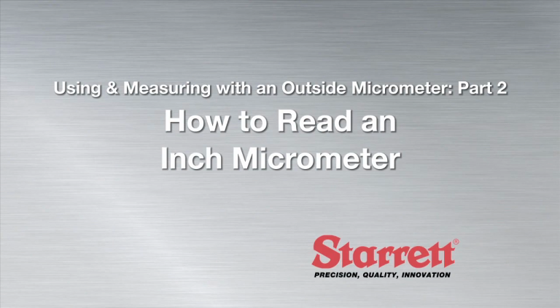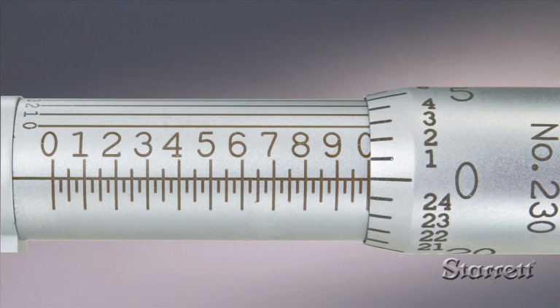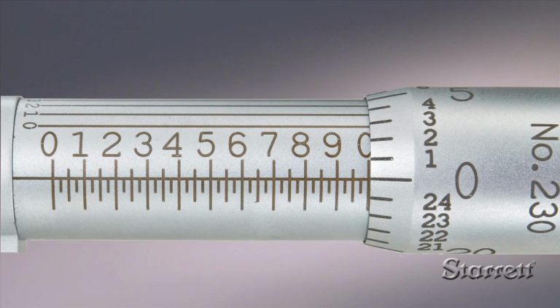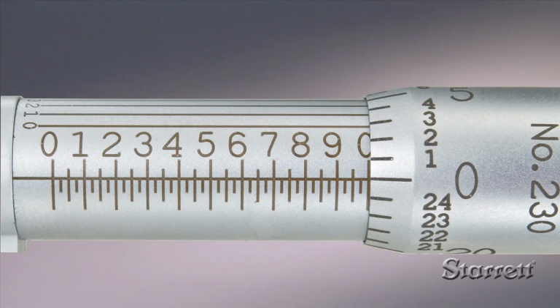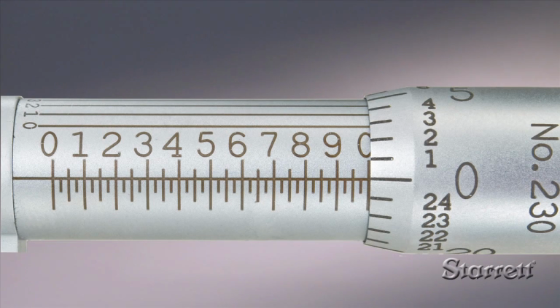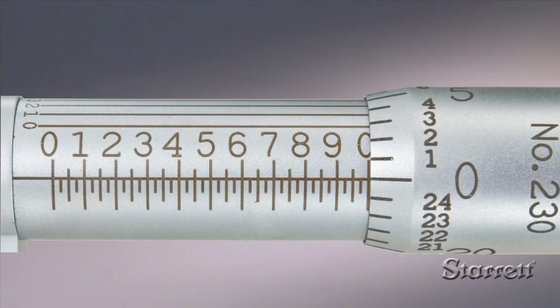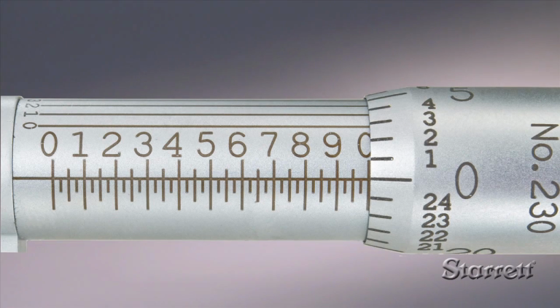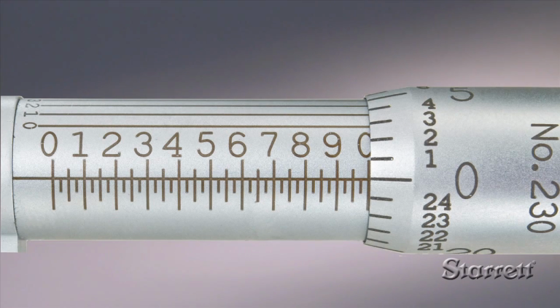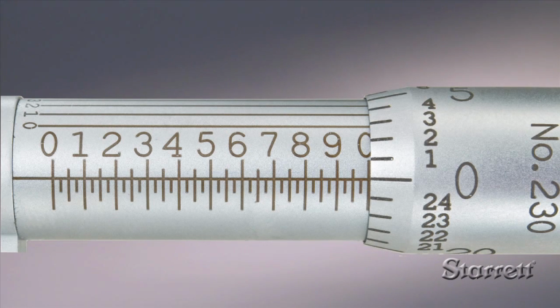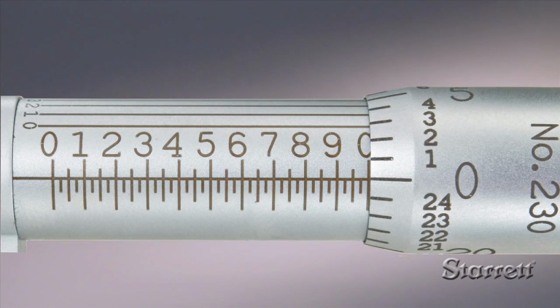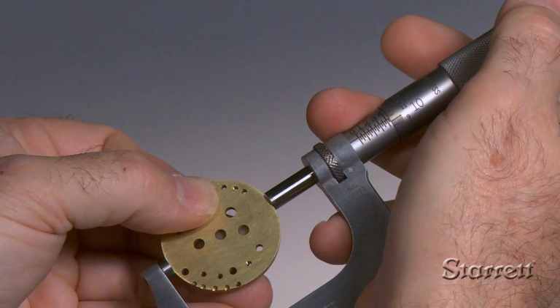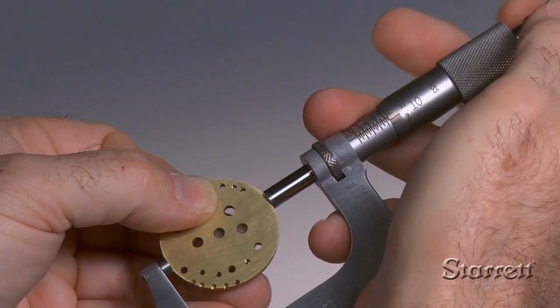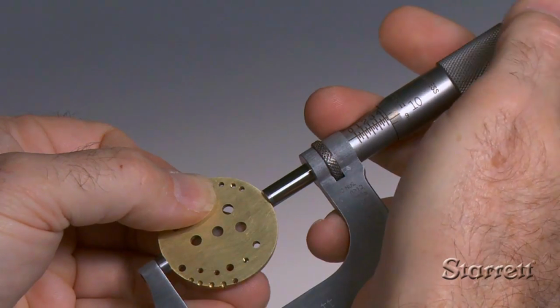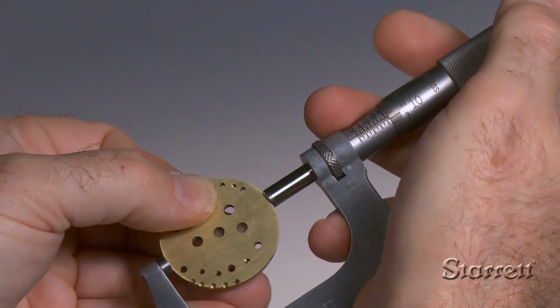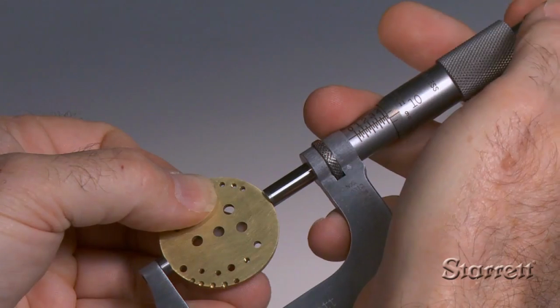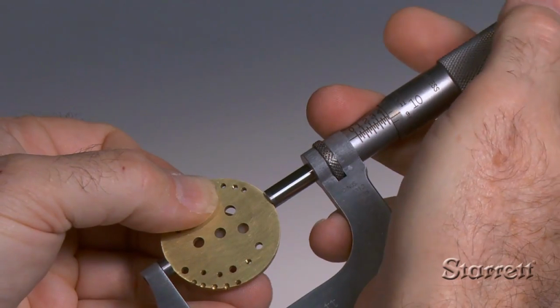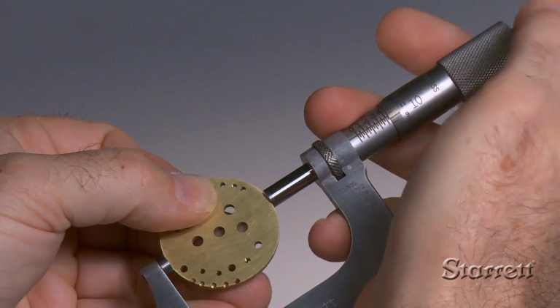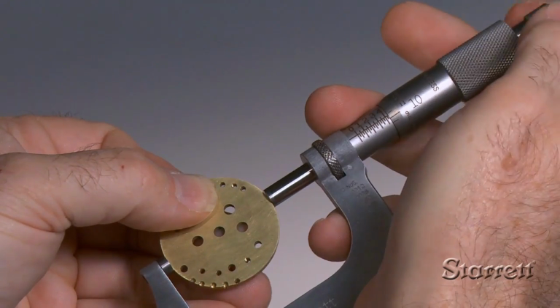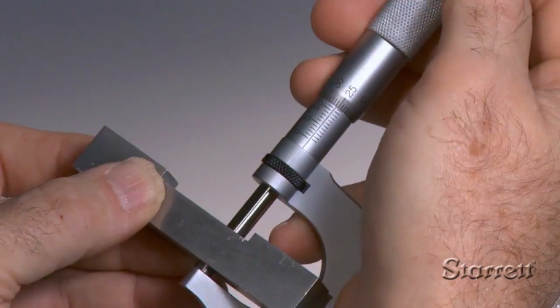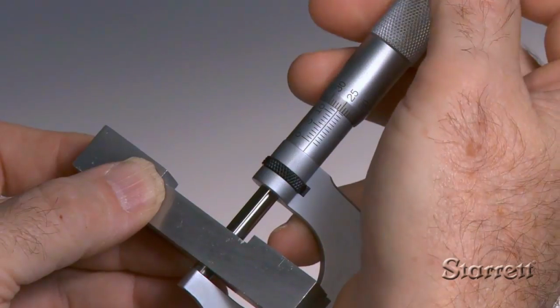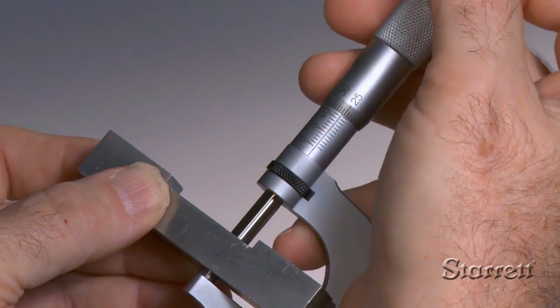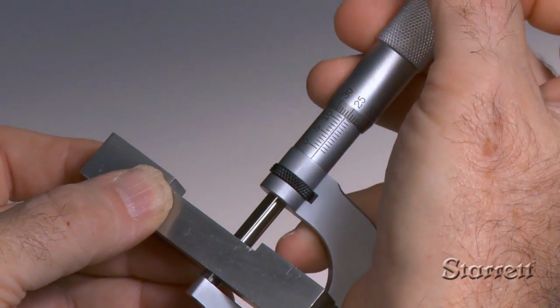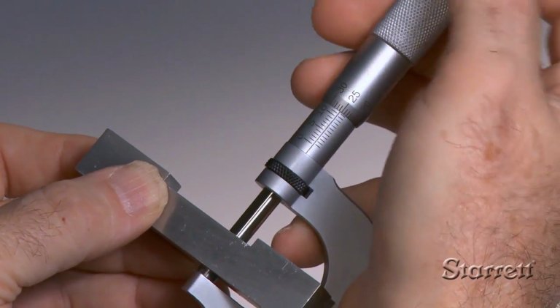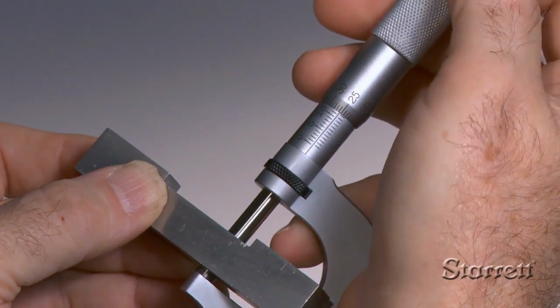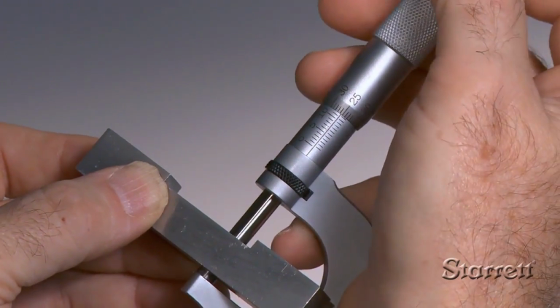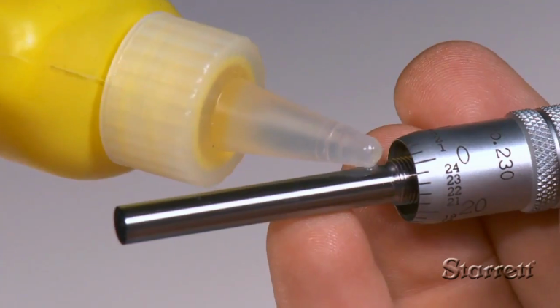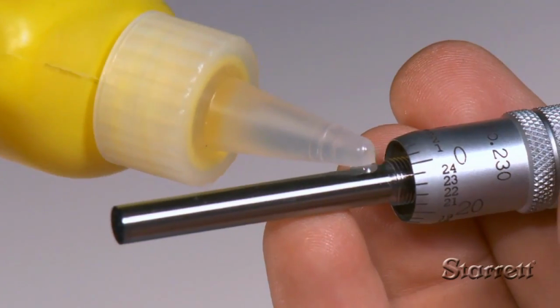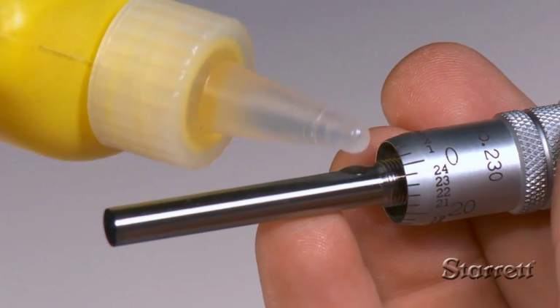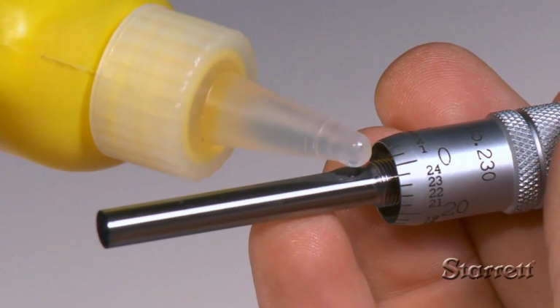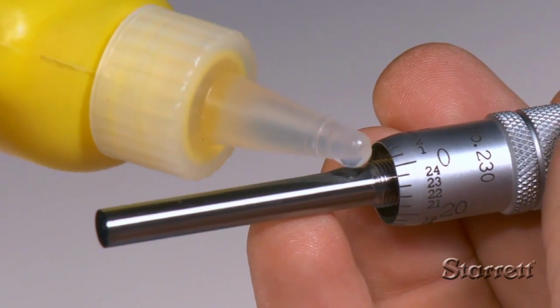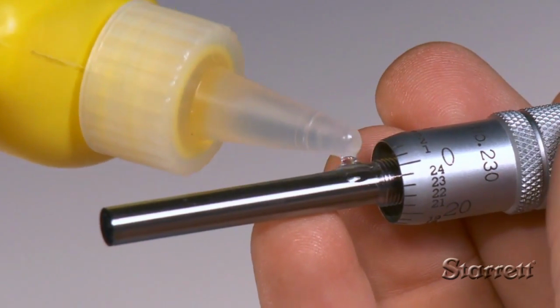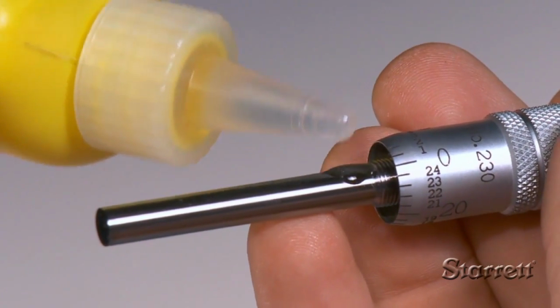In part two of our four-part series, we'll show you how to read an inch micrometer. If you're not familiar with micrometer technology, first view part one.